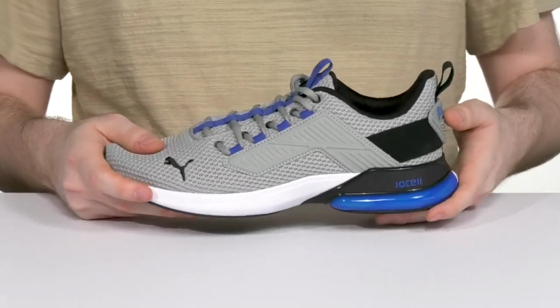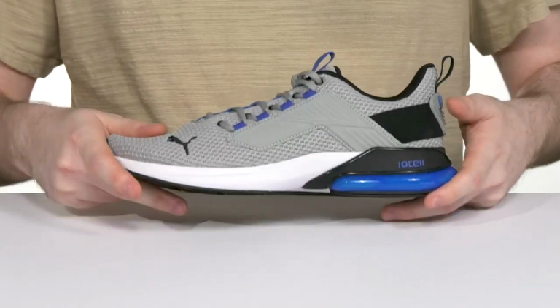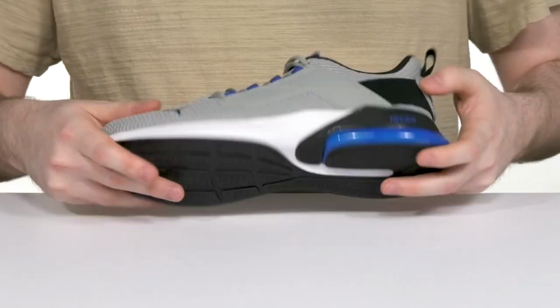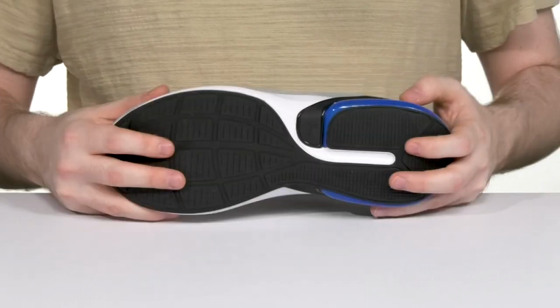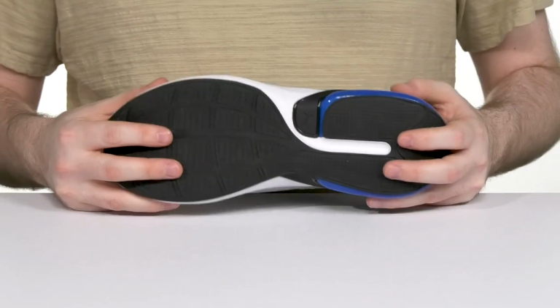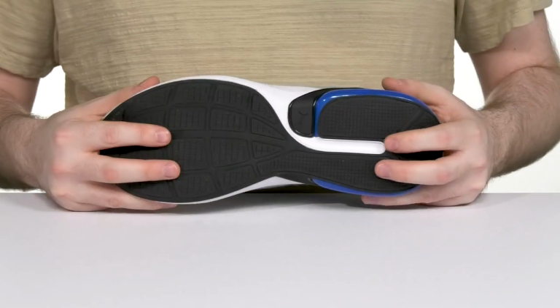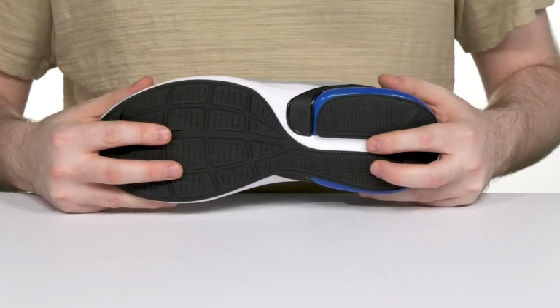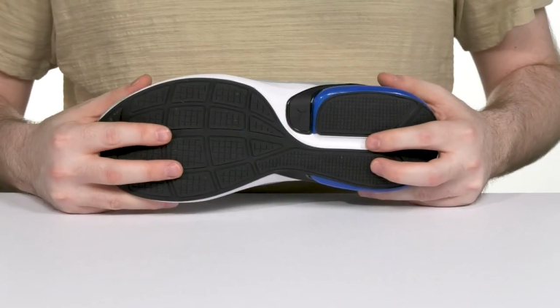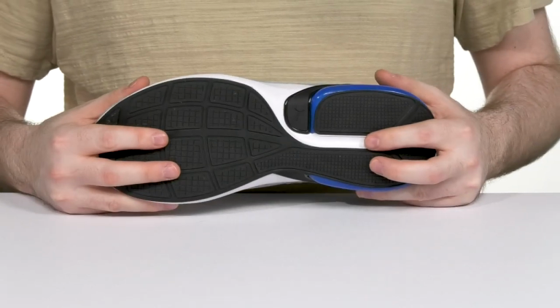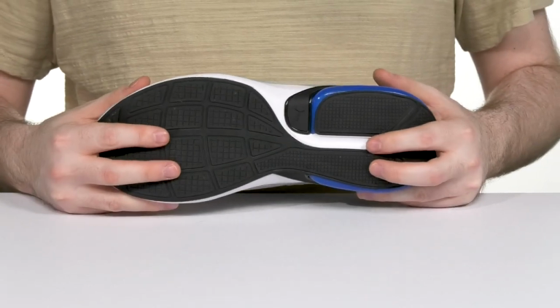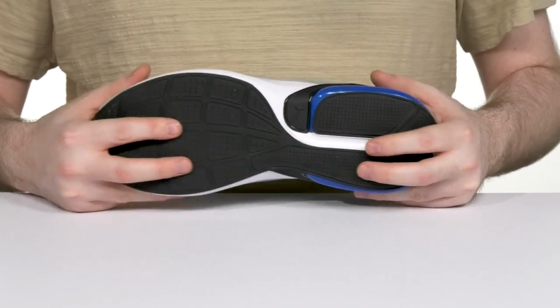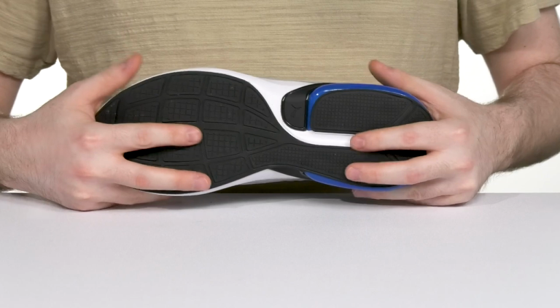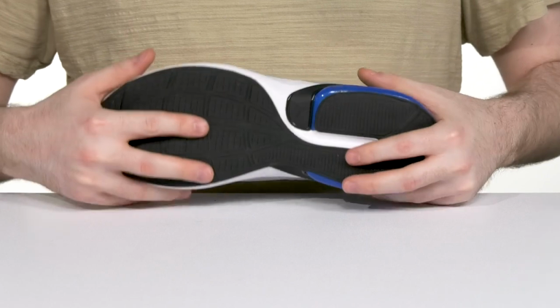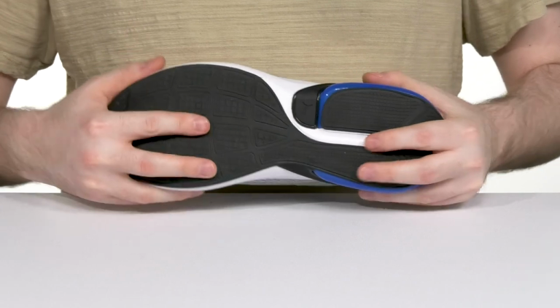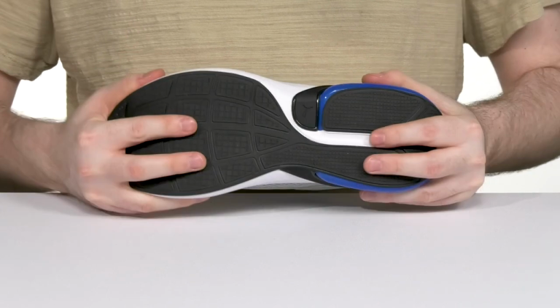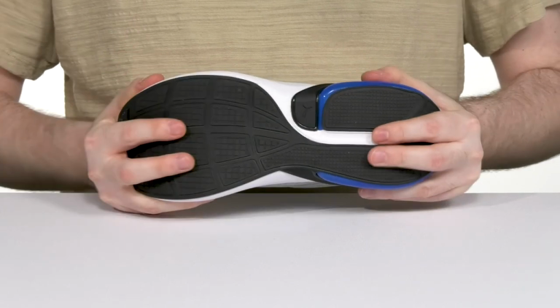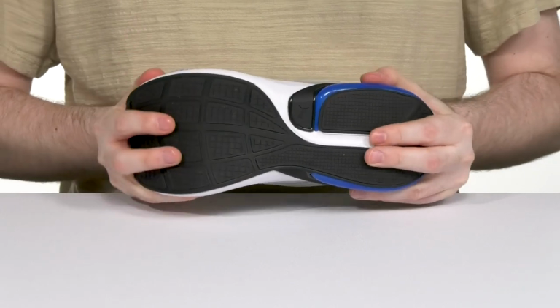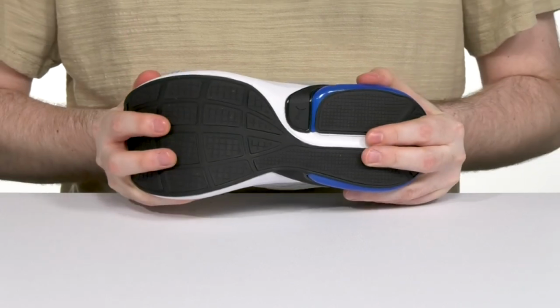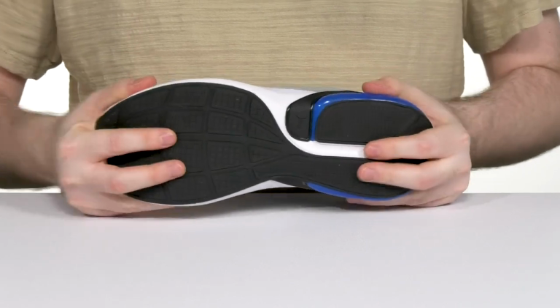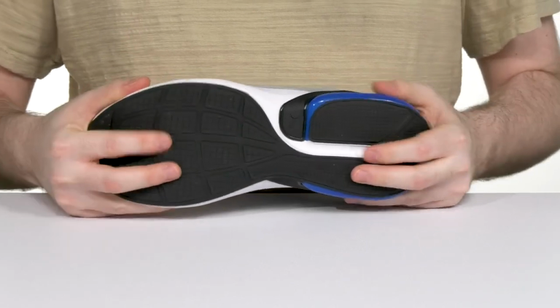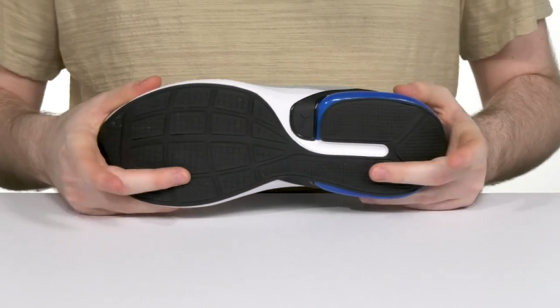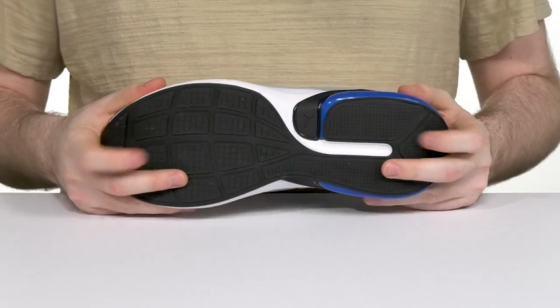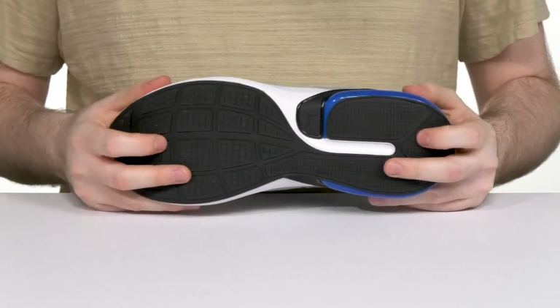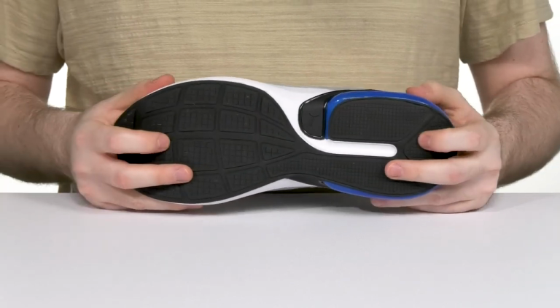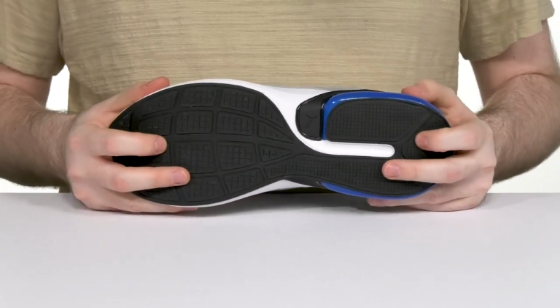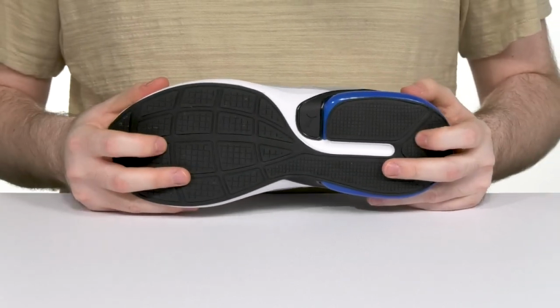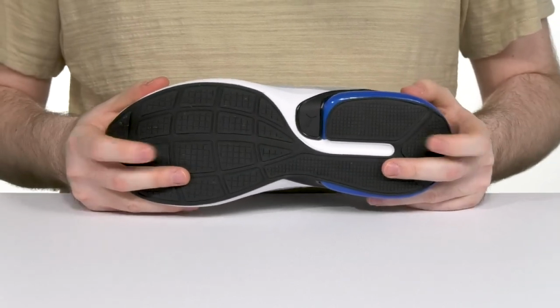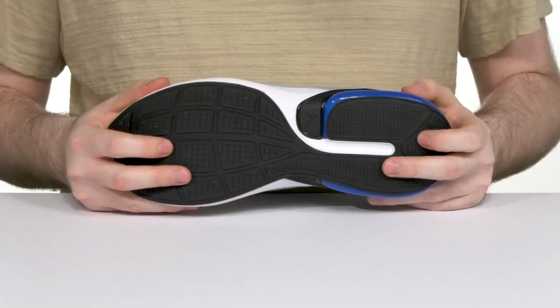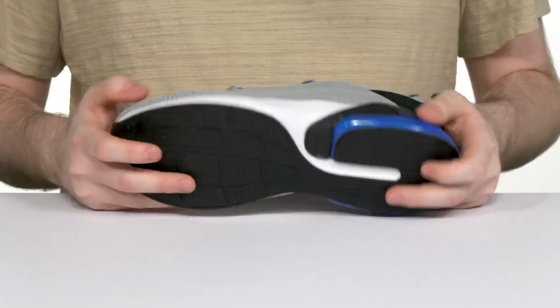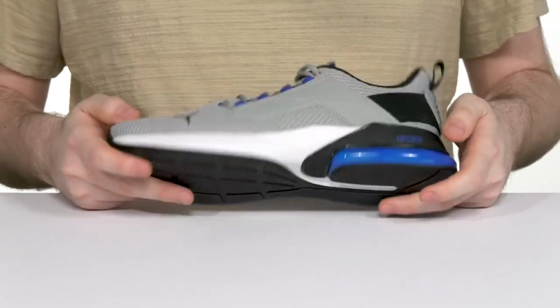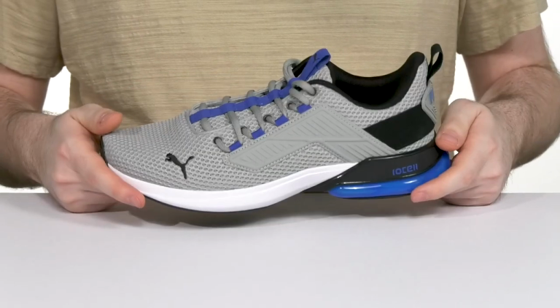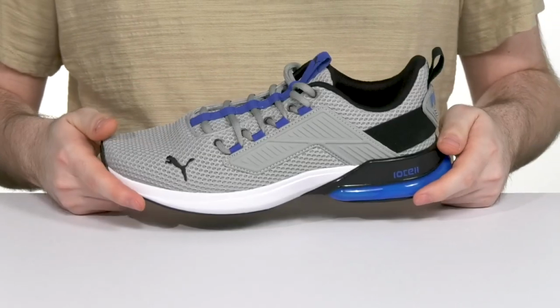It's going to stay flexible underneath with some durable rubber, so you can stay on the move with peace of mind.